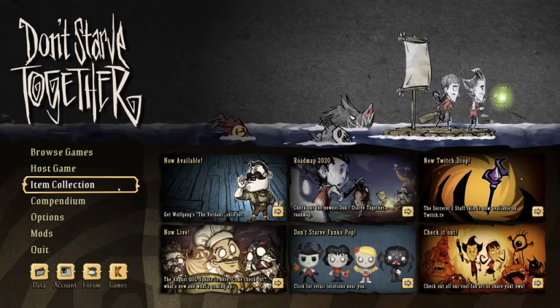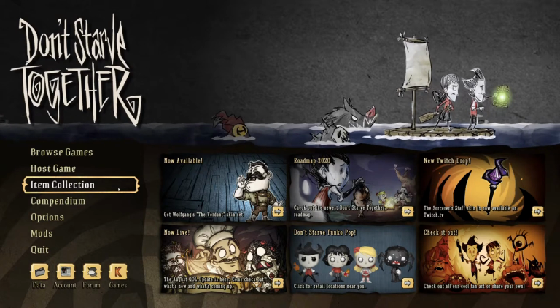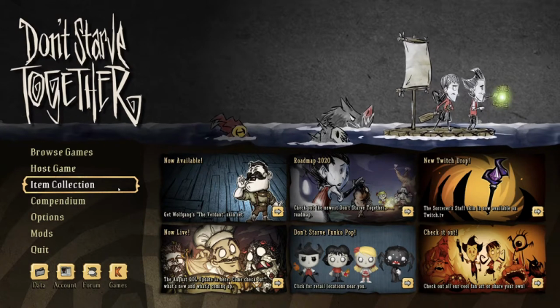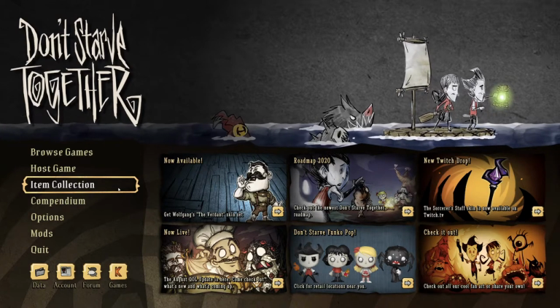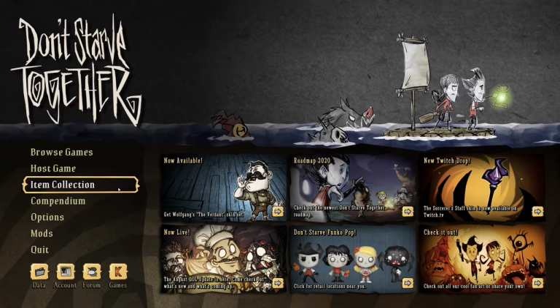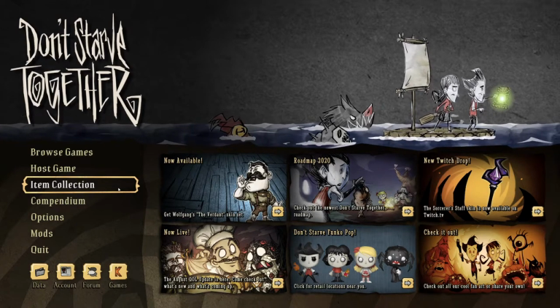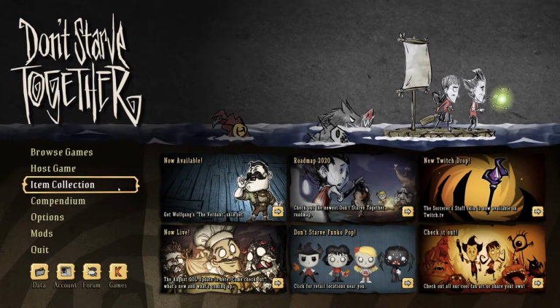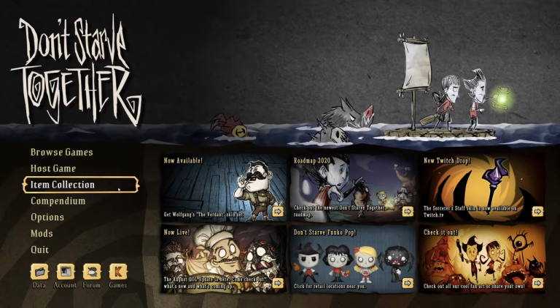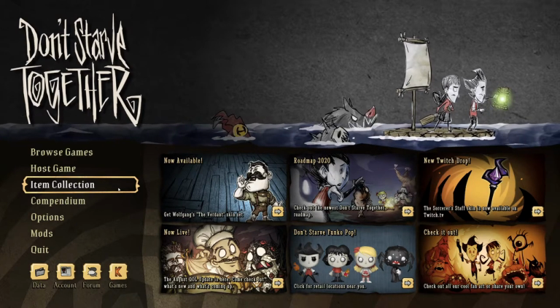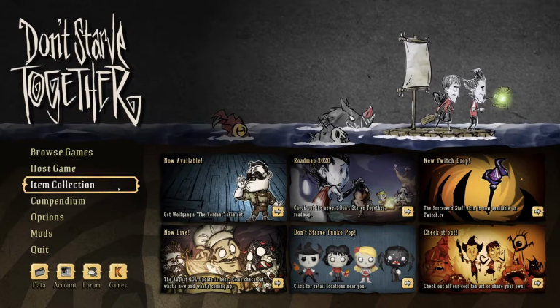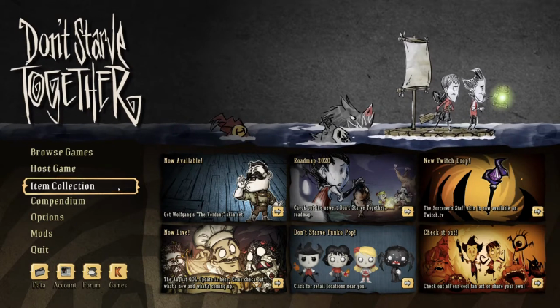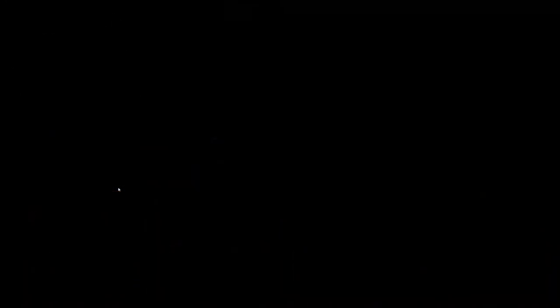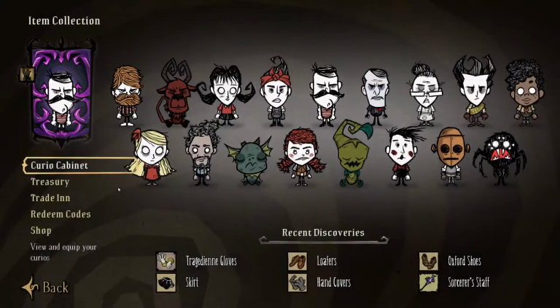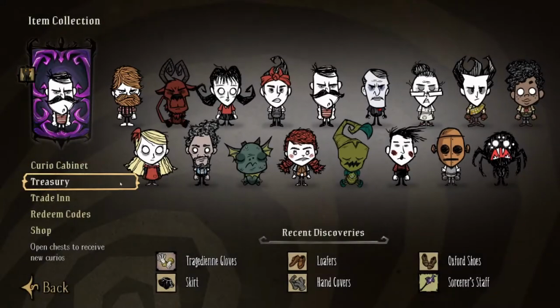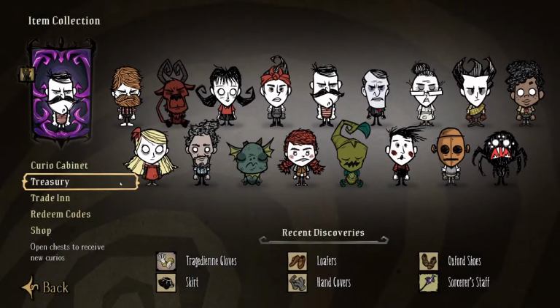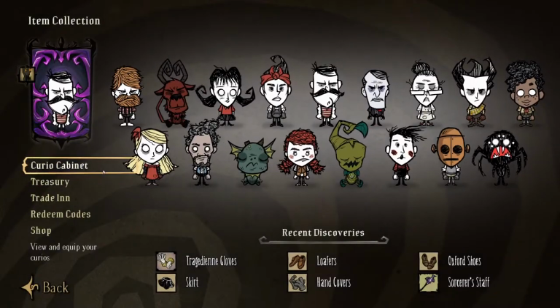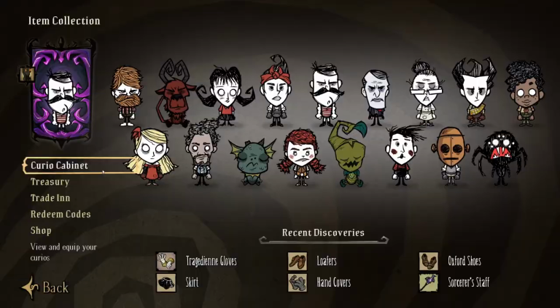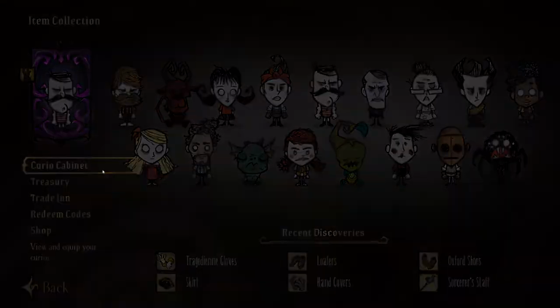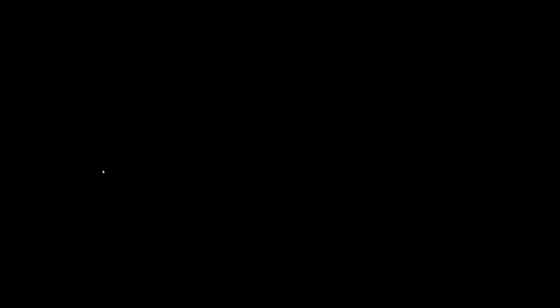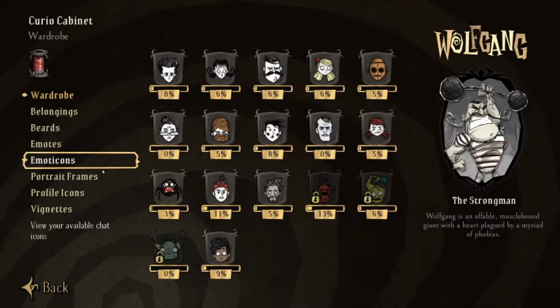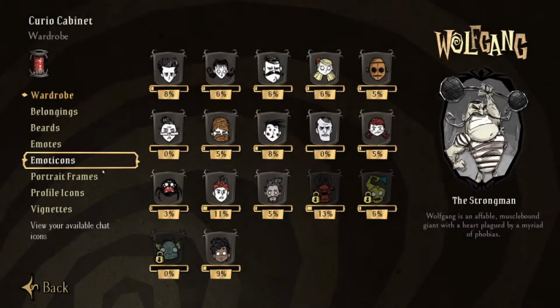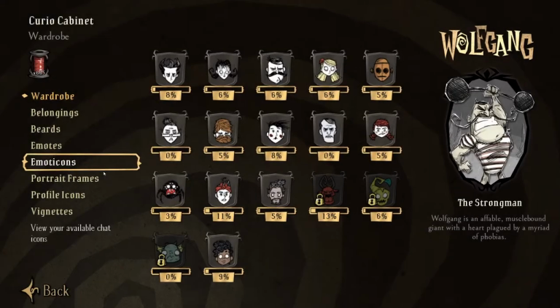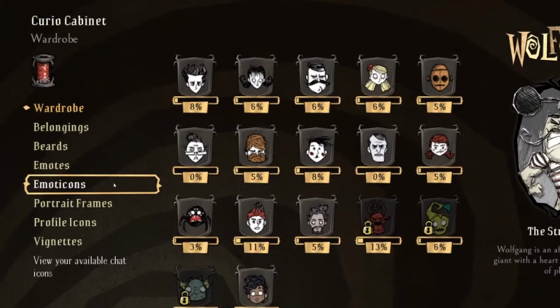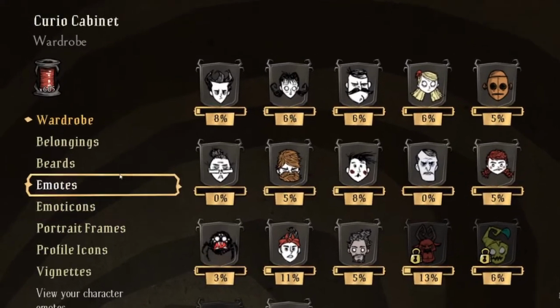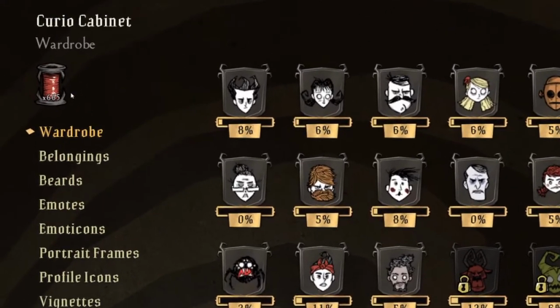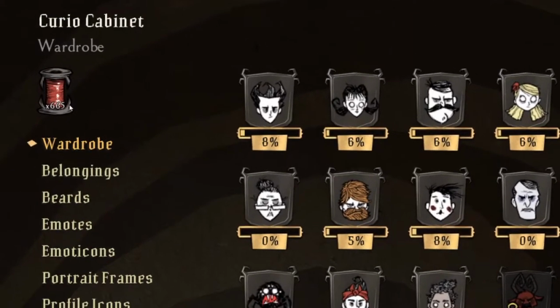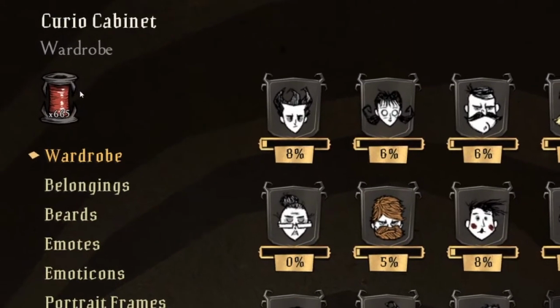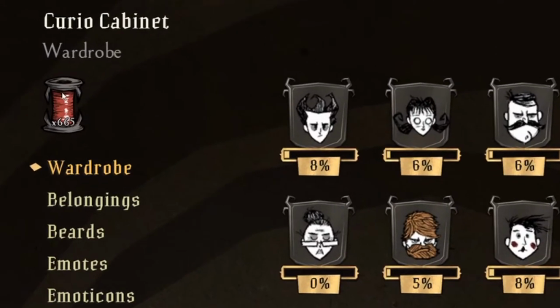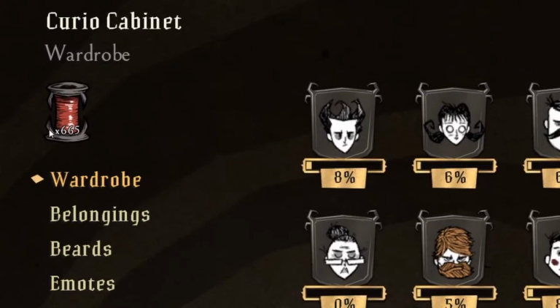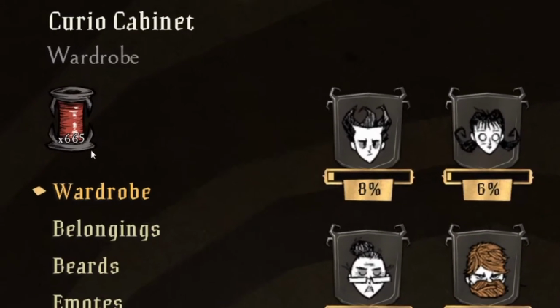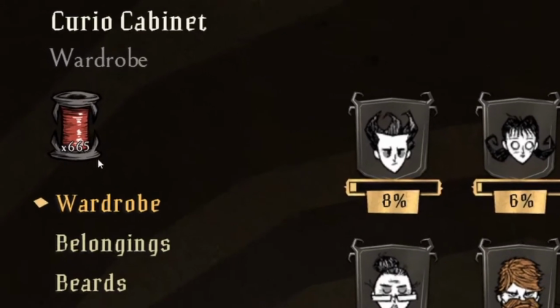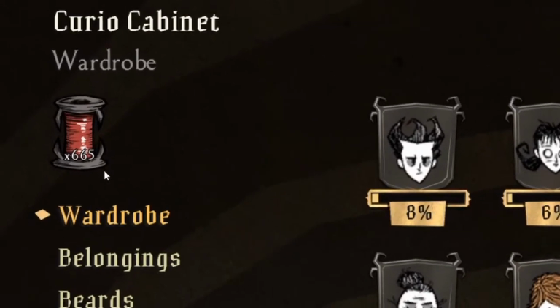You can find your spool count by going to Item Collection, then Curio Cabinet, and you'll see them on the top left here.